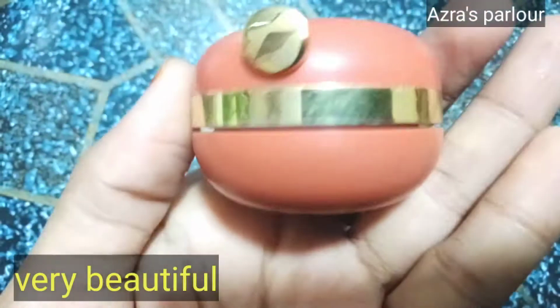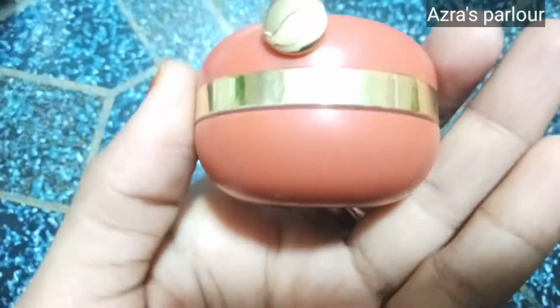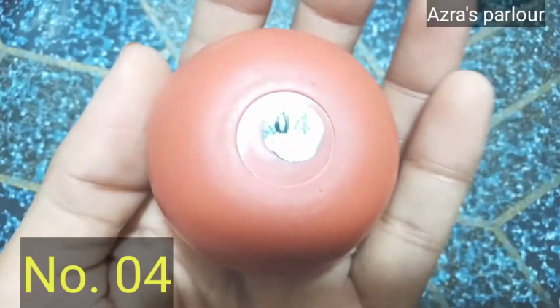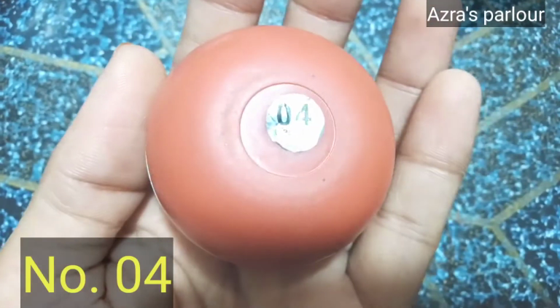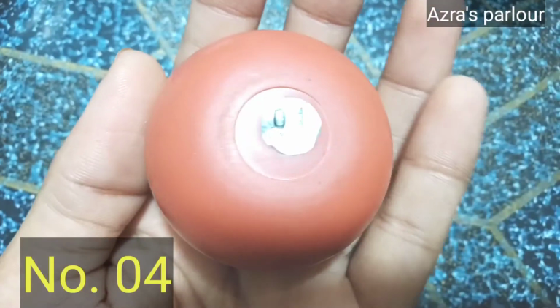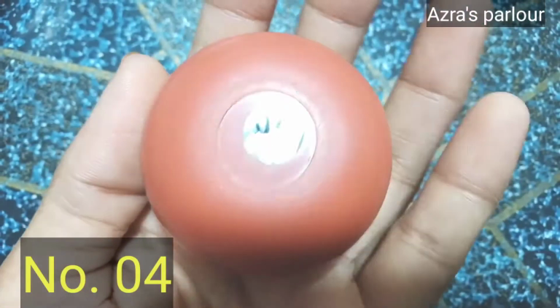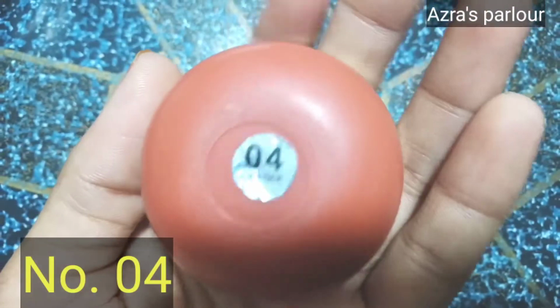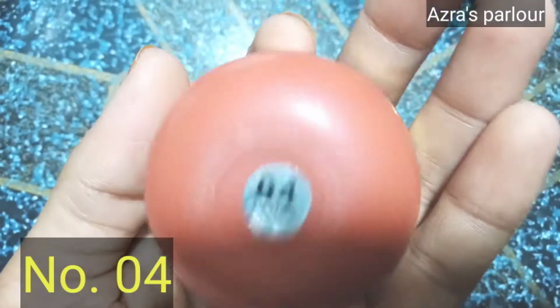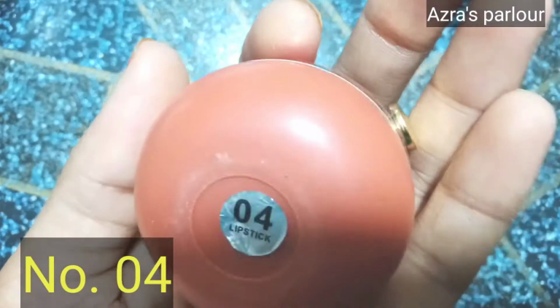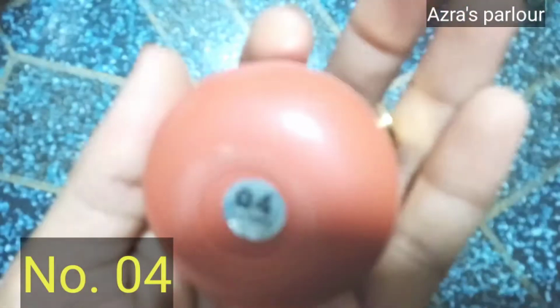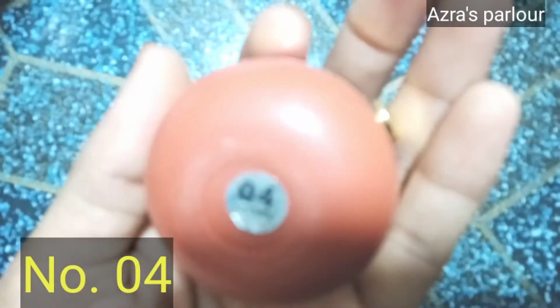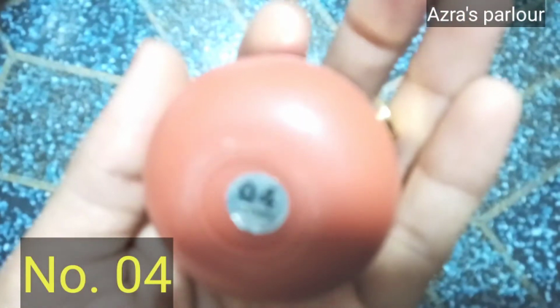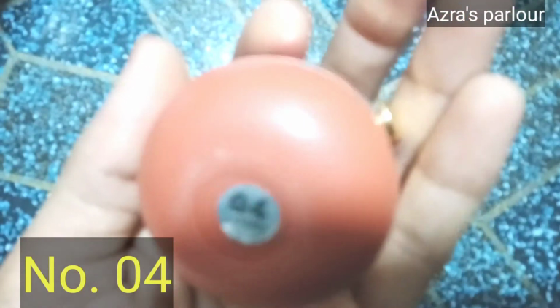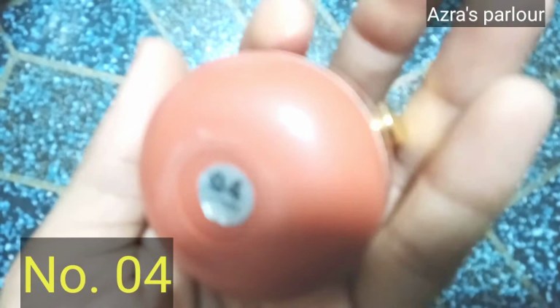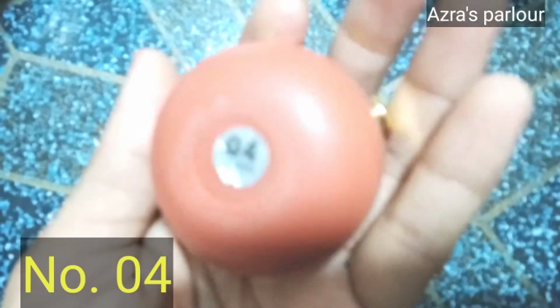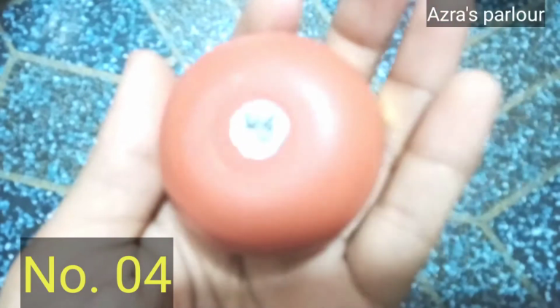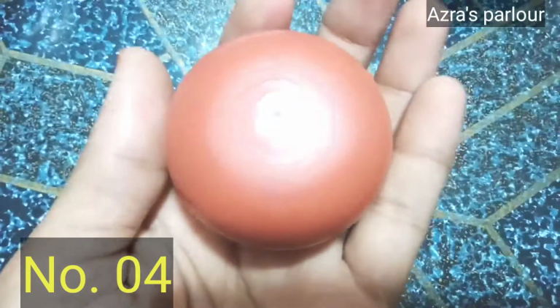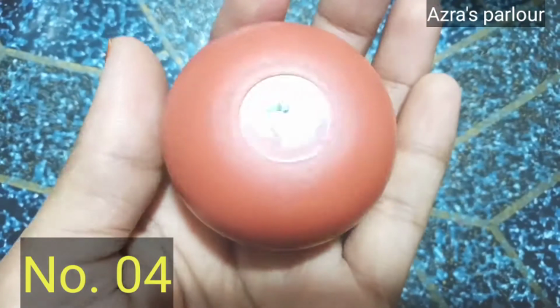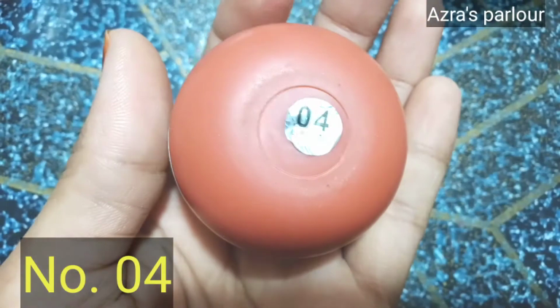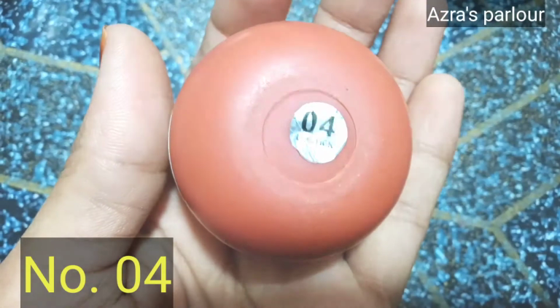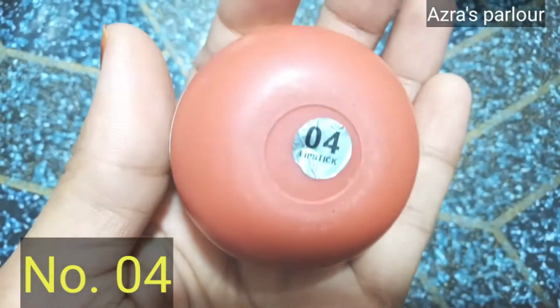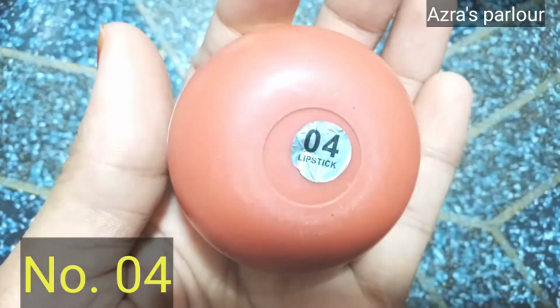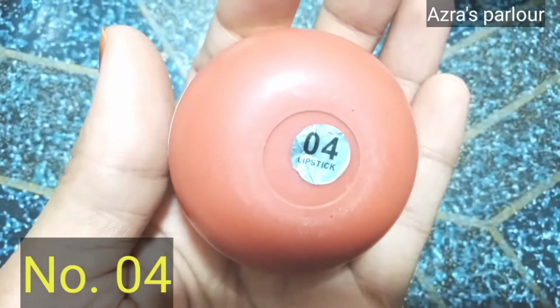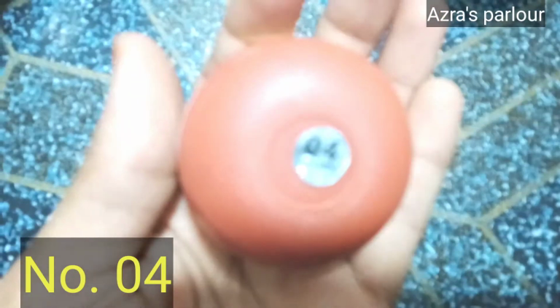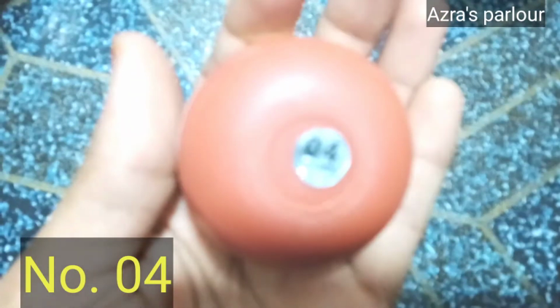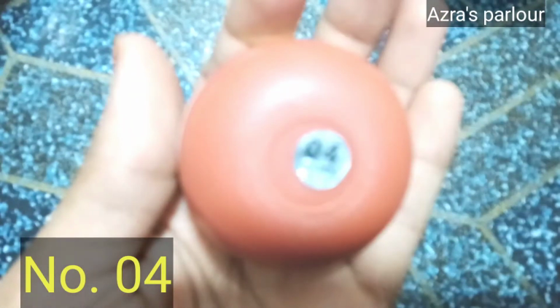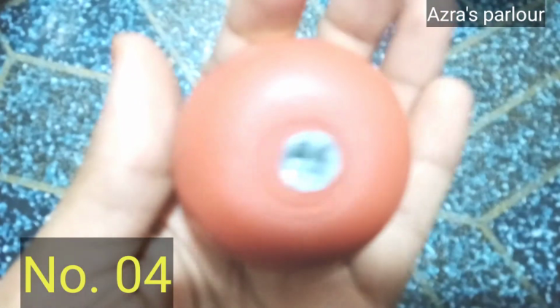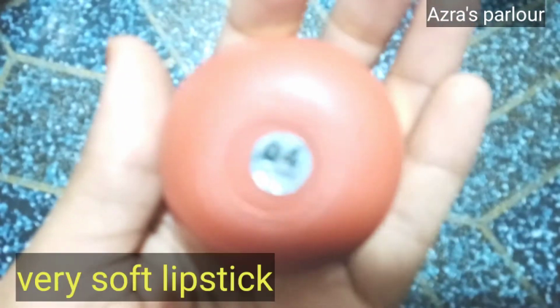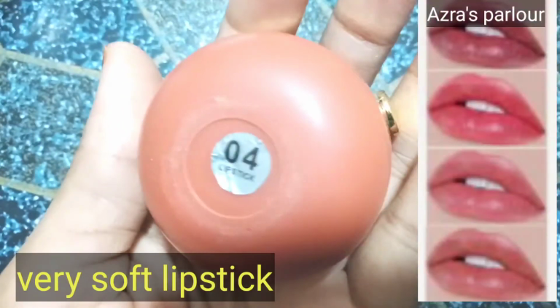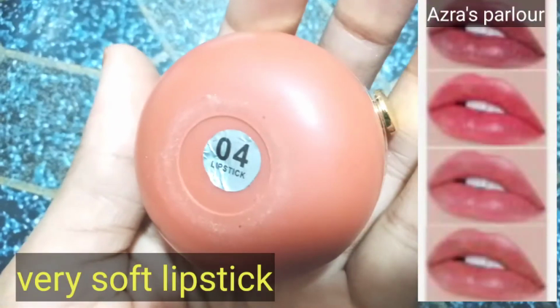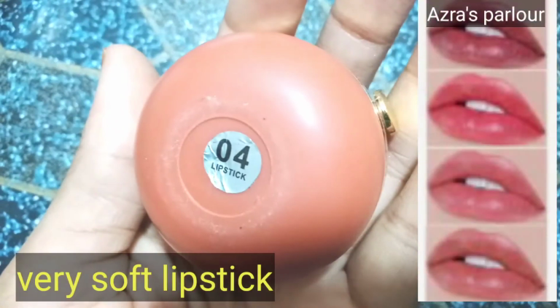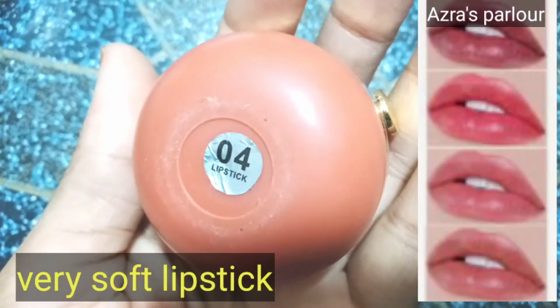Besides this packaging, it has a very beautiful packaging. The shade number is 04.